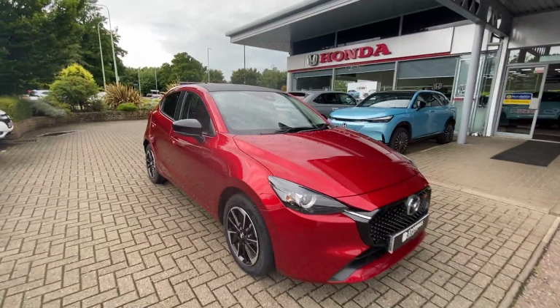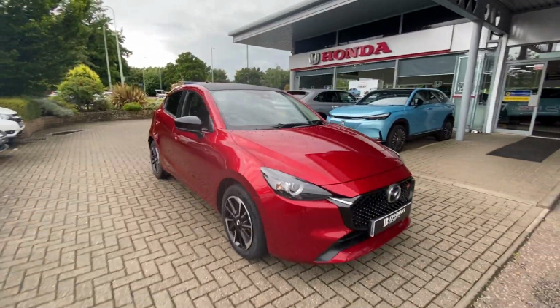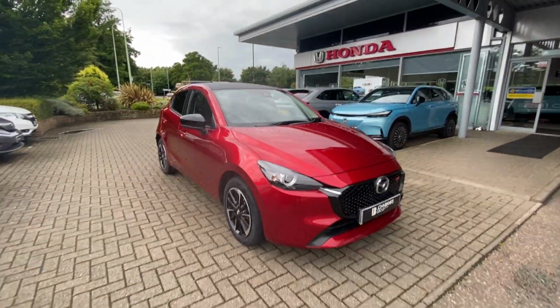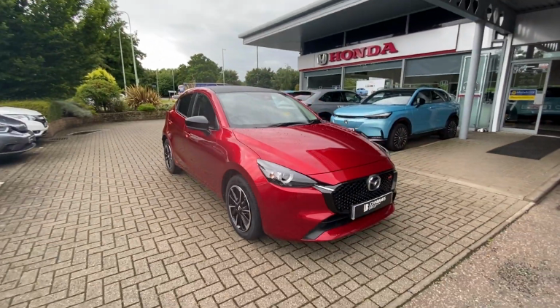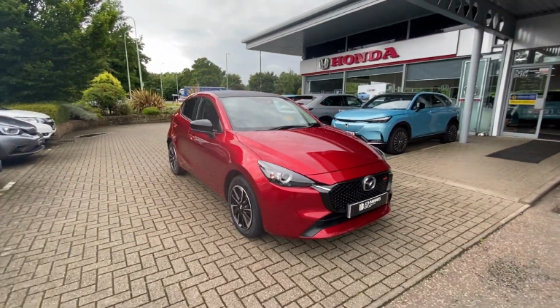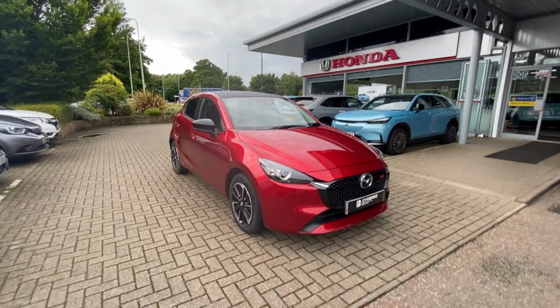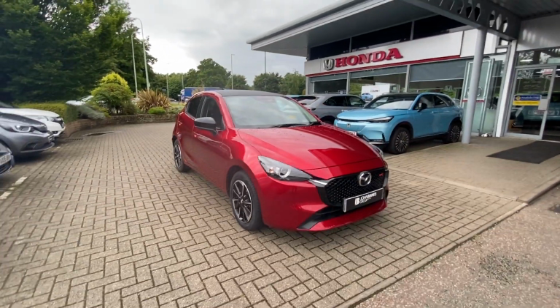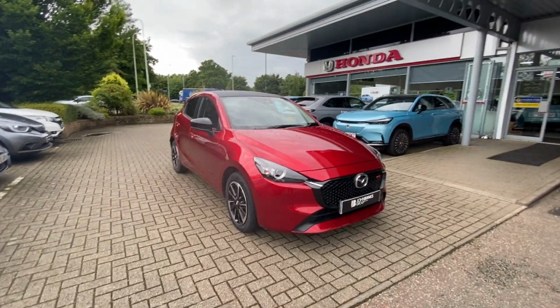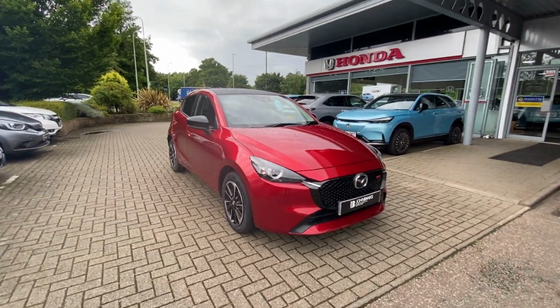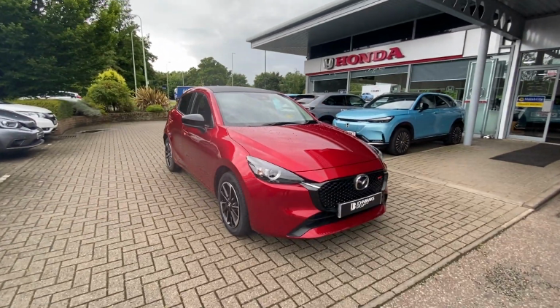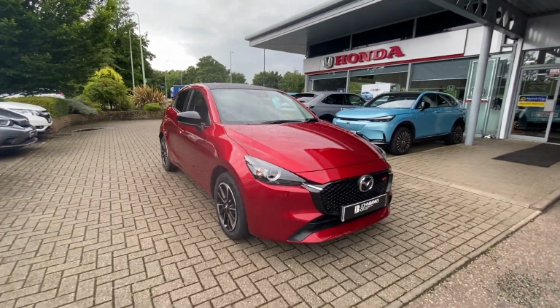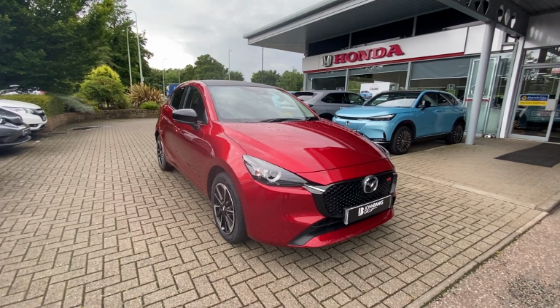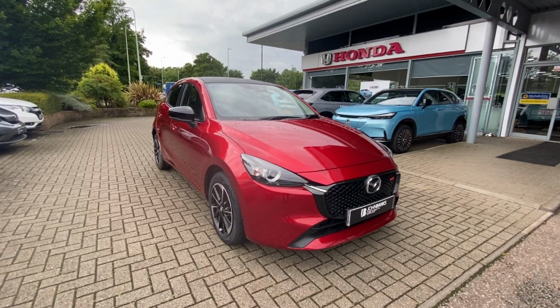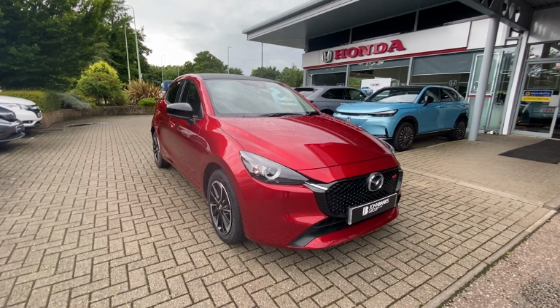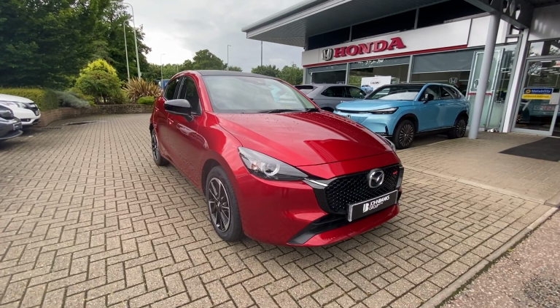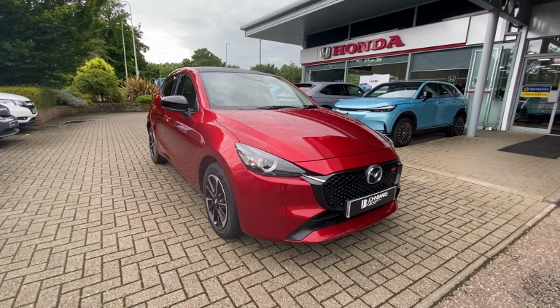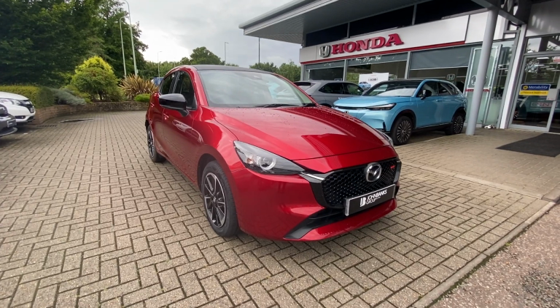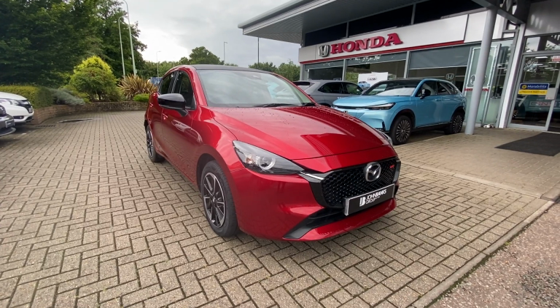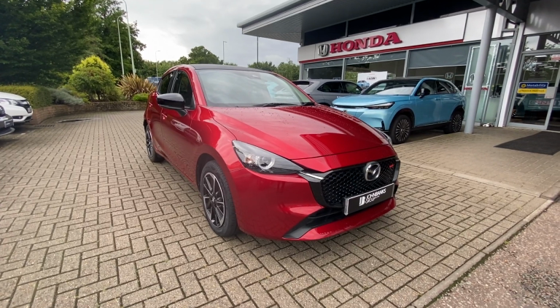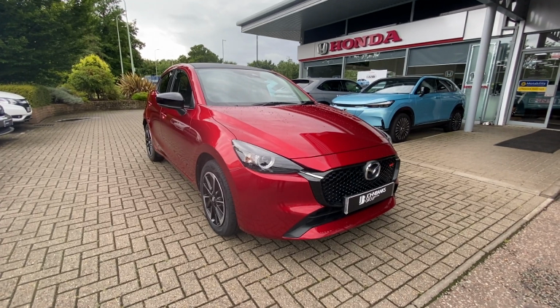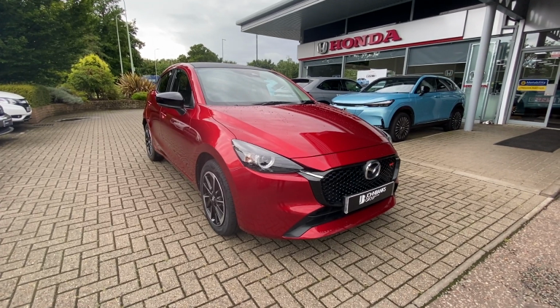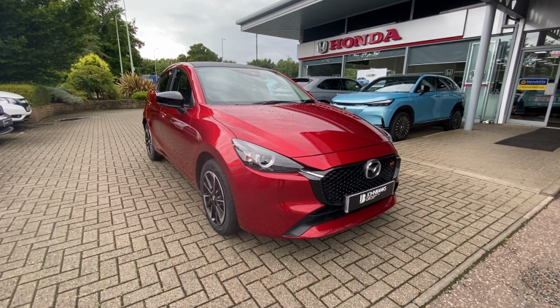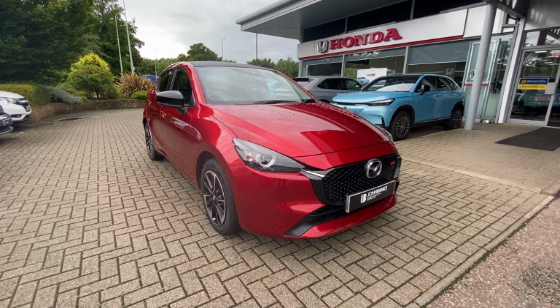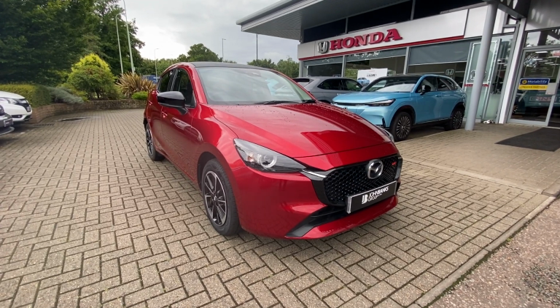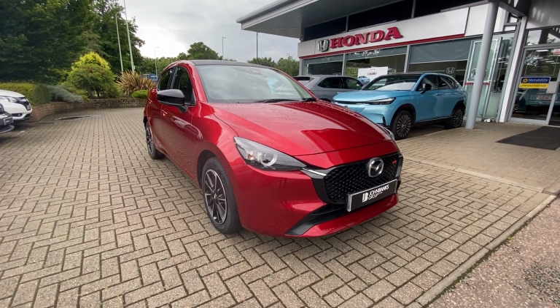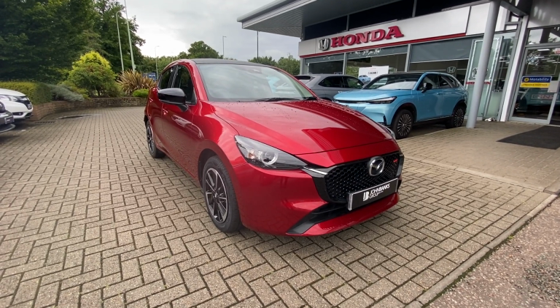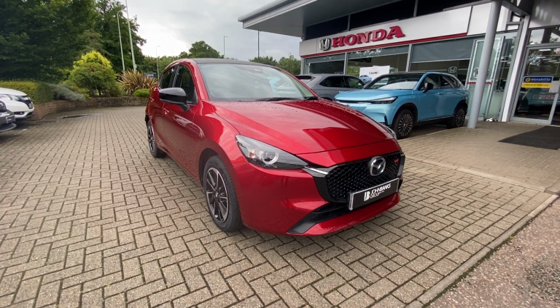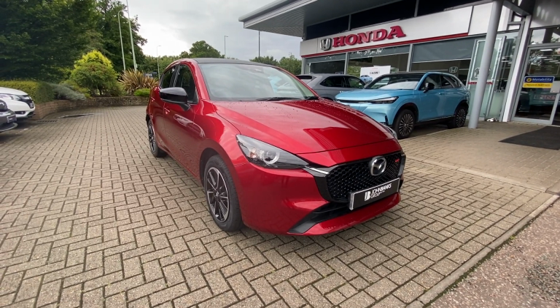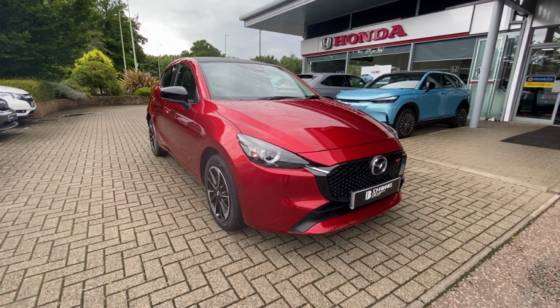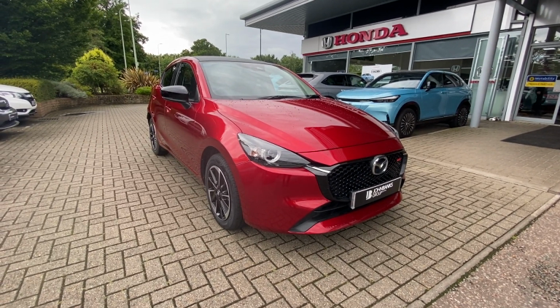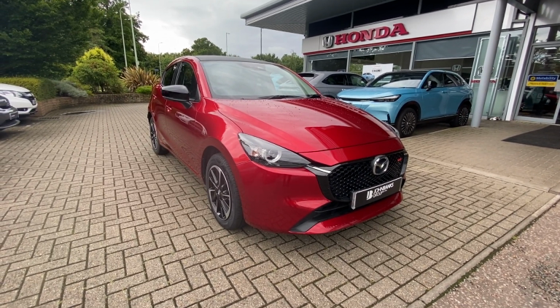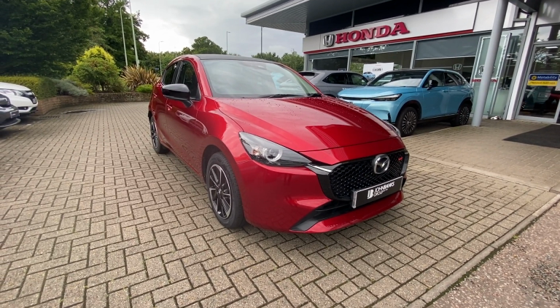If you've got any further questions about our used Mazda 2, please contact us at John Banks Honda in Bury St Edmunds. Thank you.